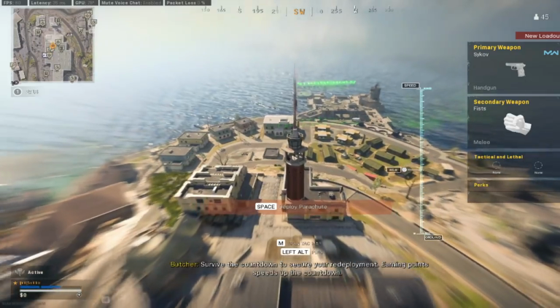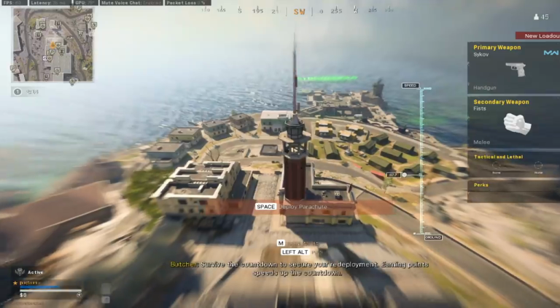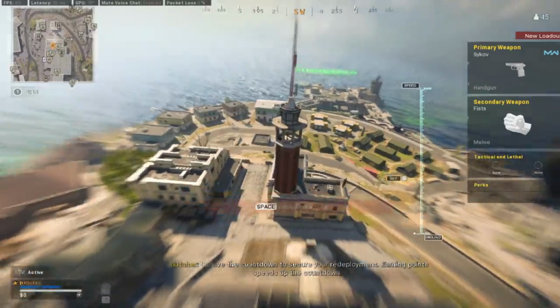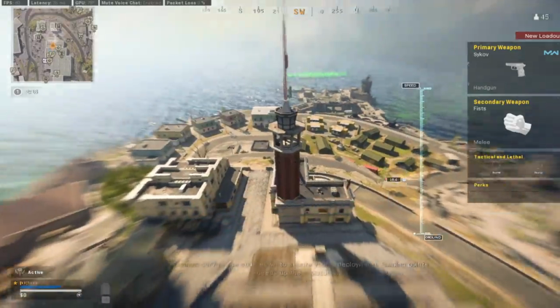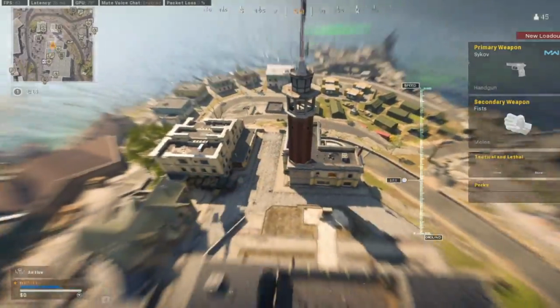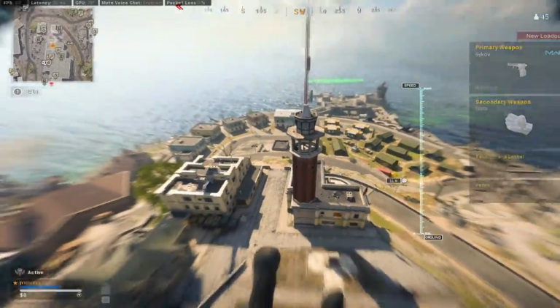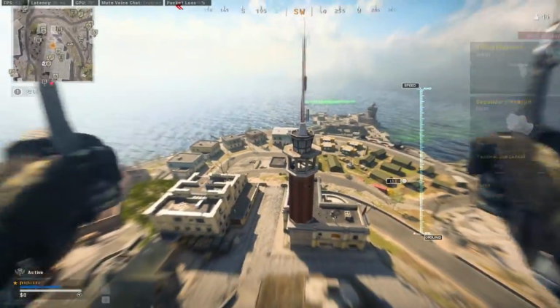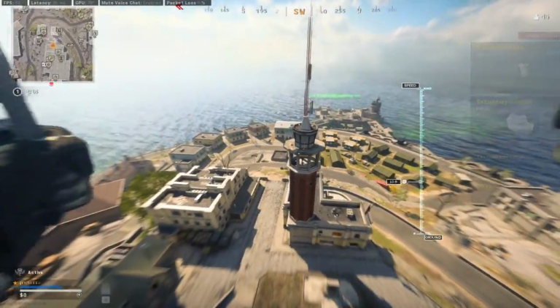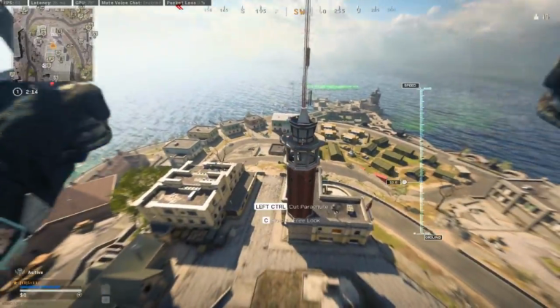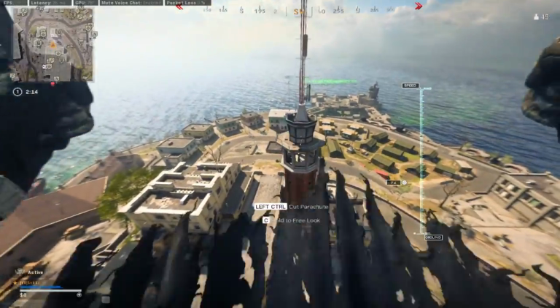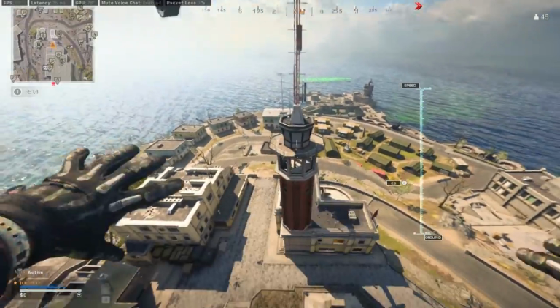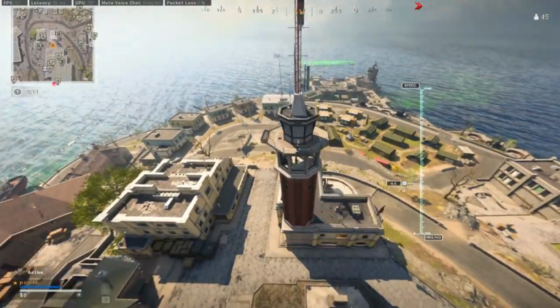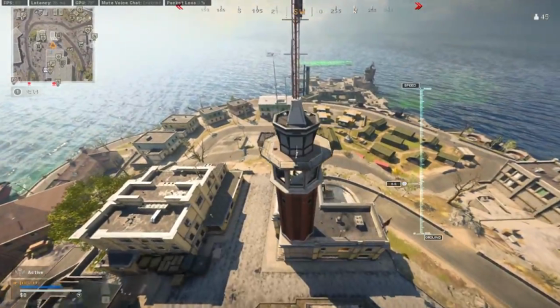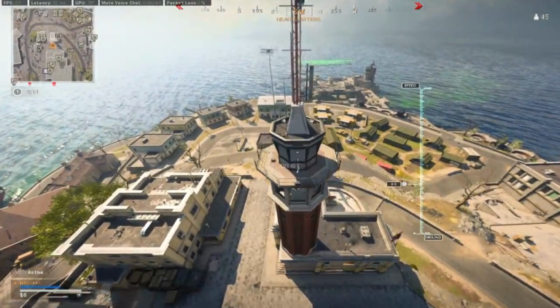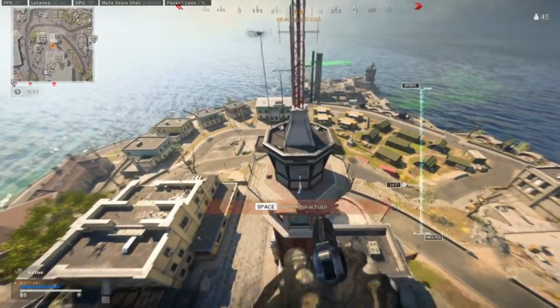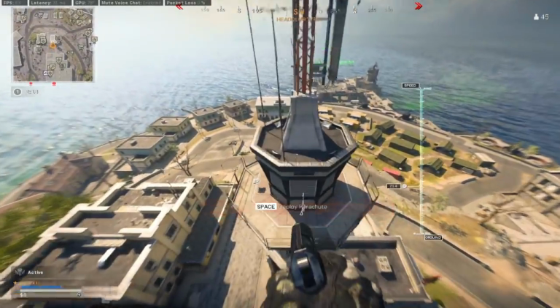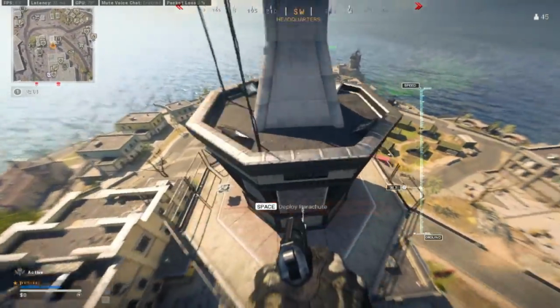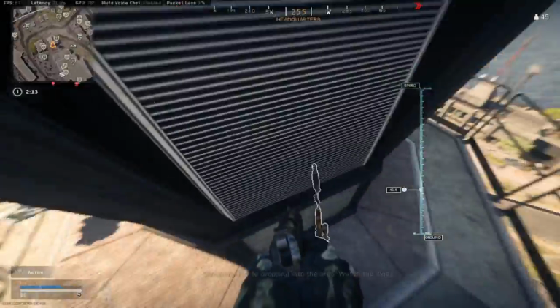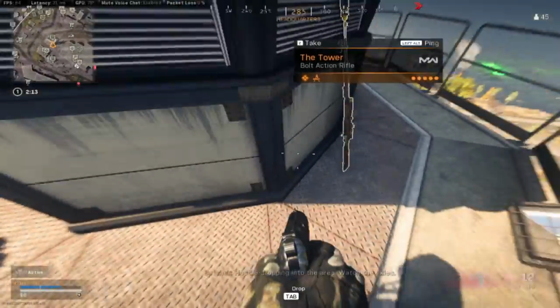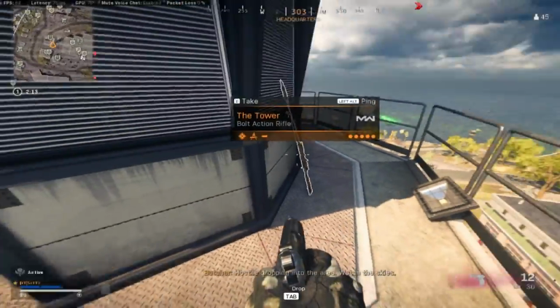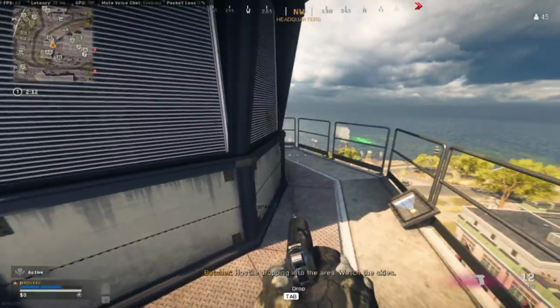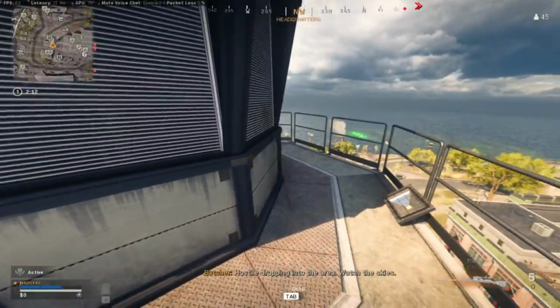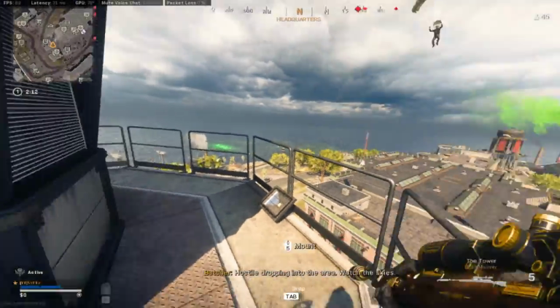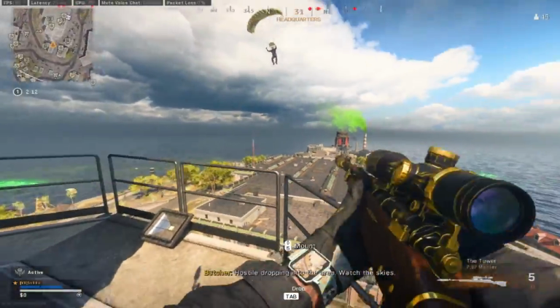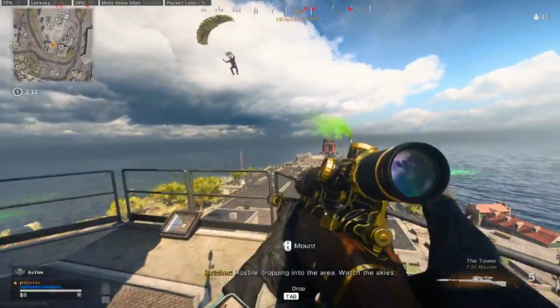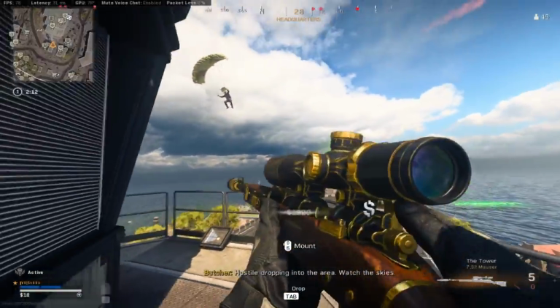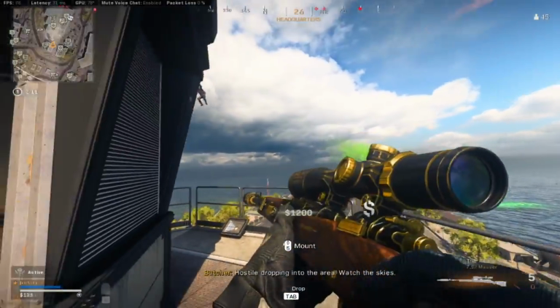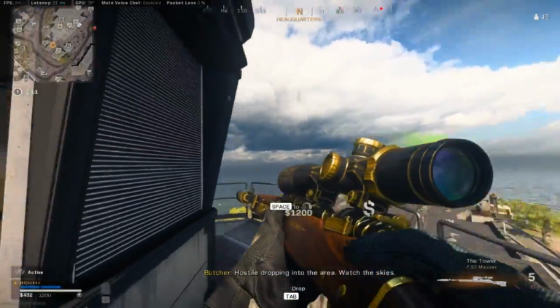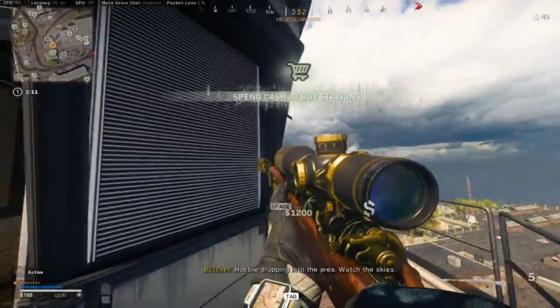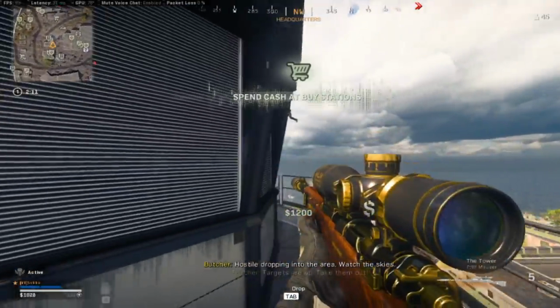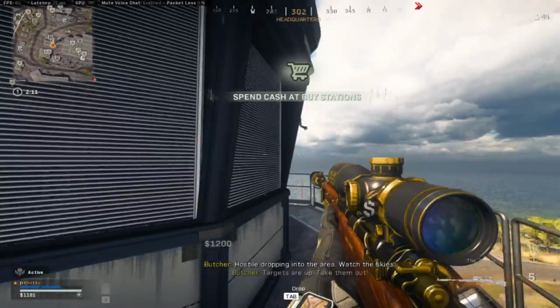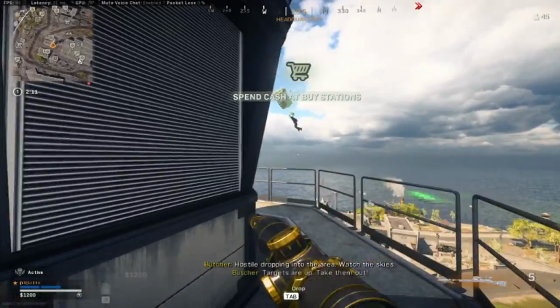And last but not least, we have the Tower Car 98K Blueprint, quite literally on Prison Watchtower.